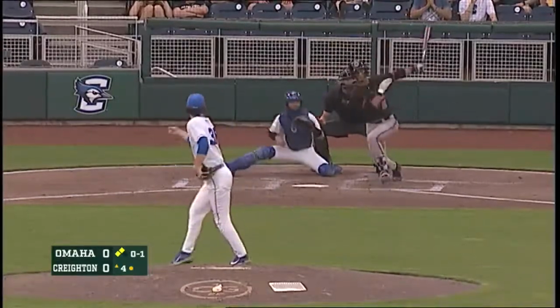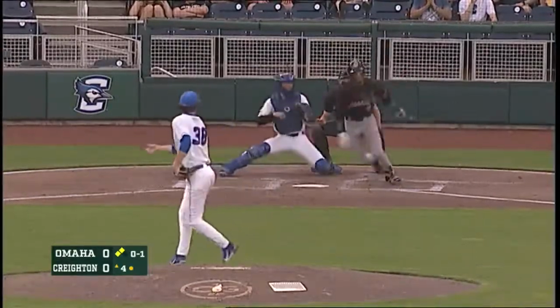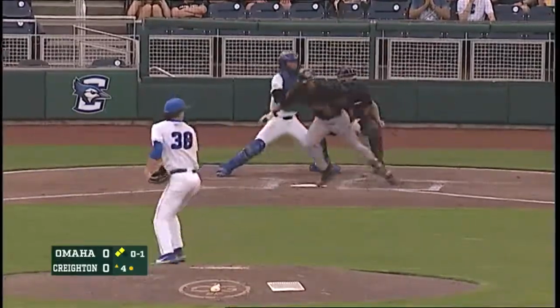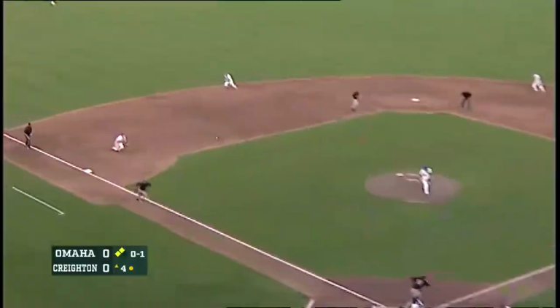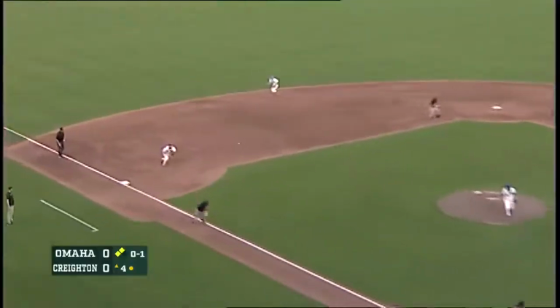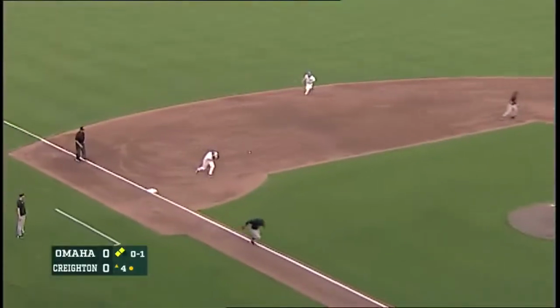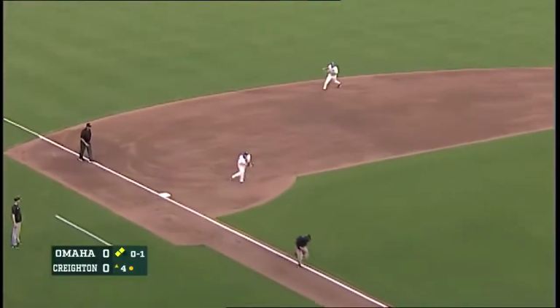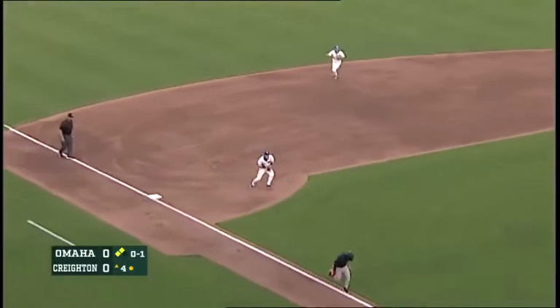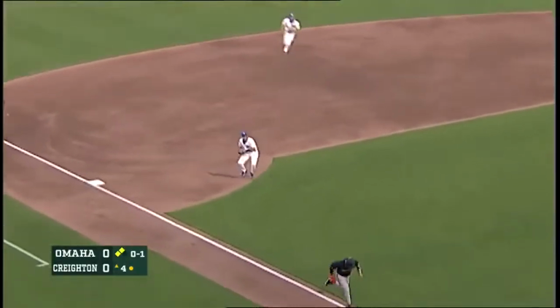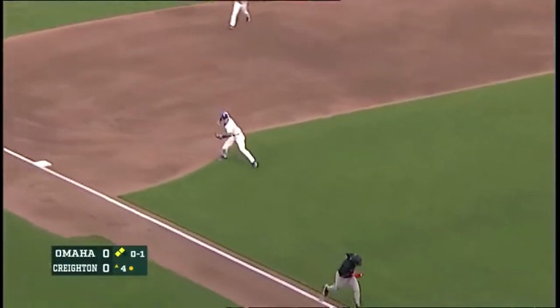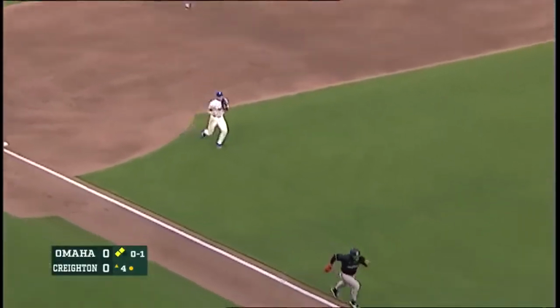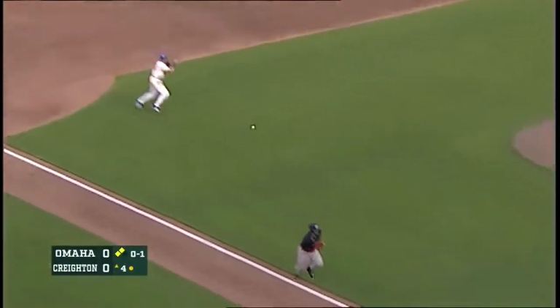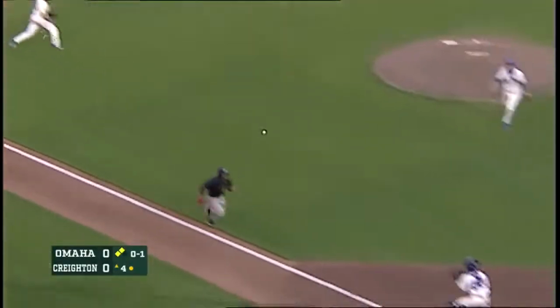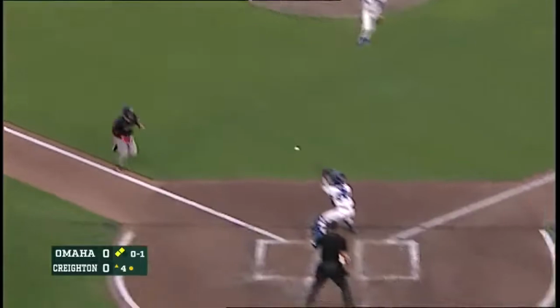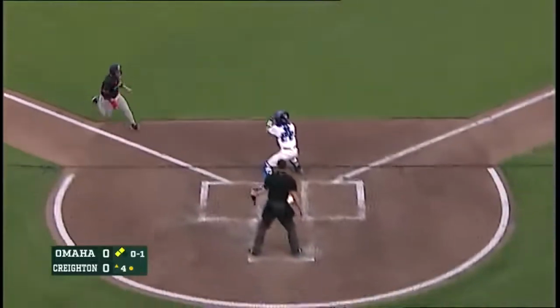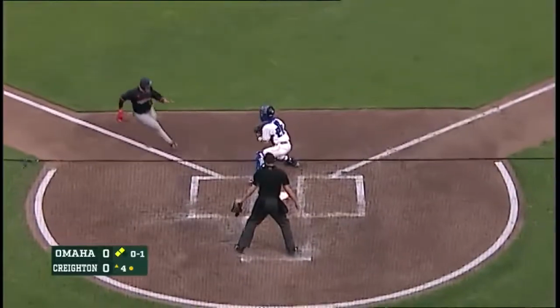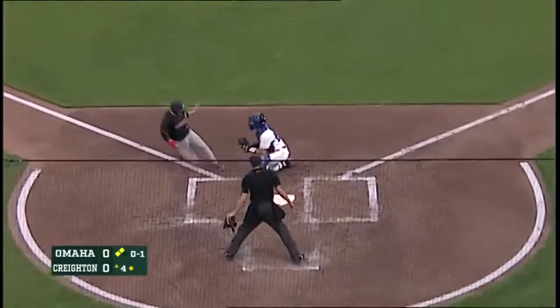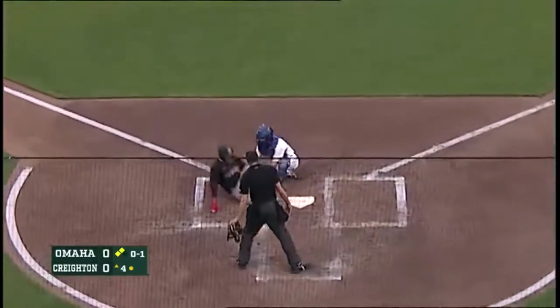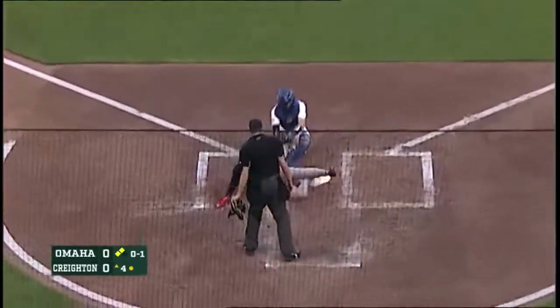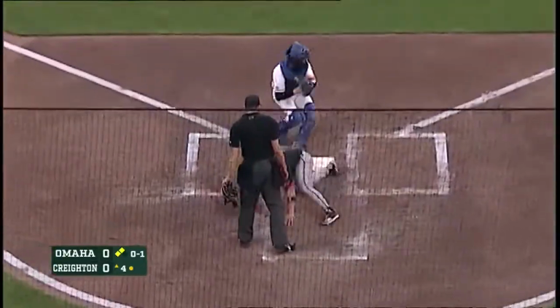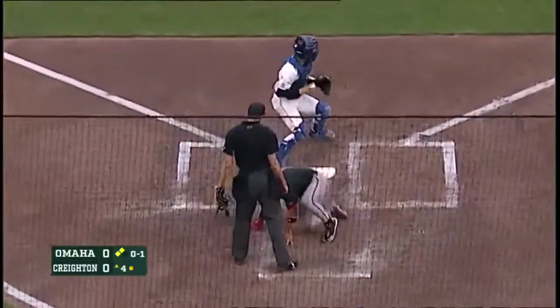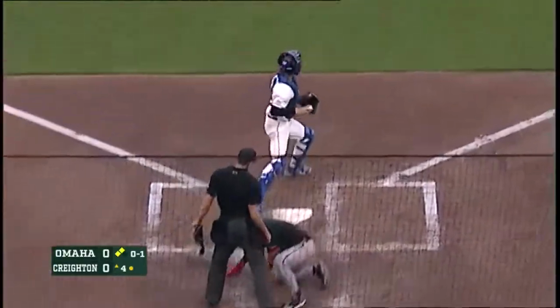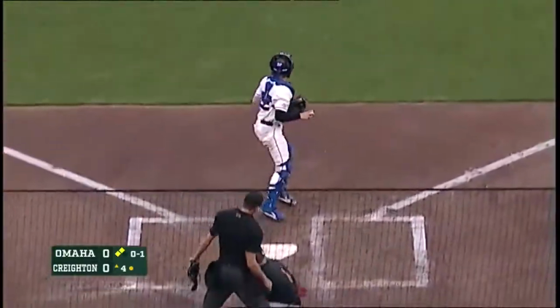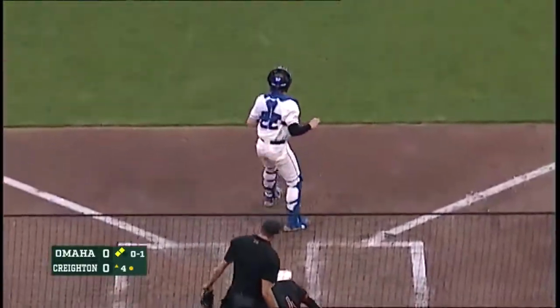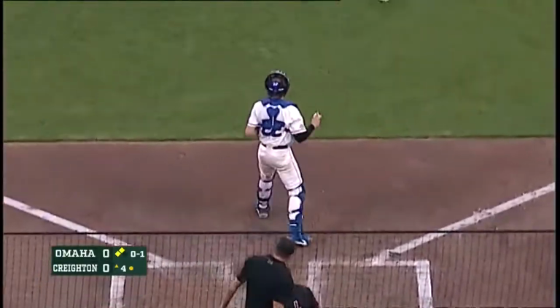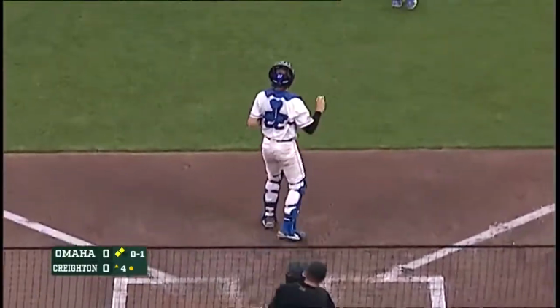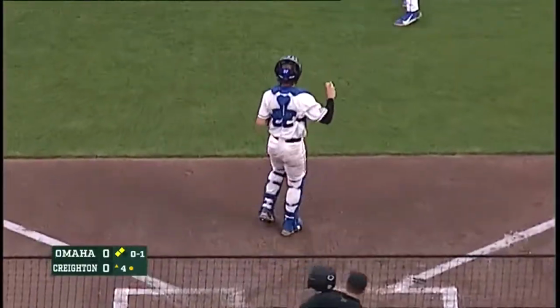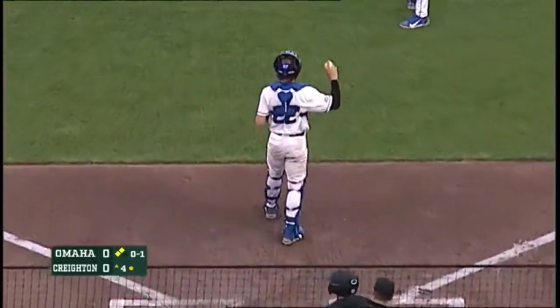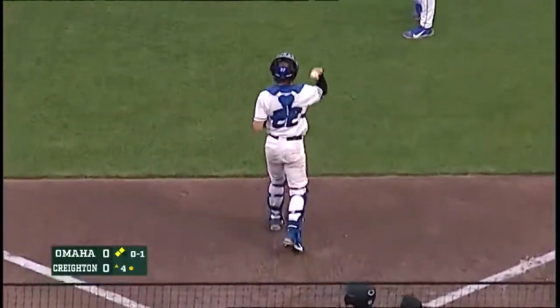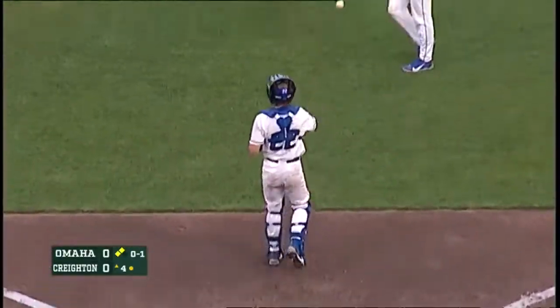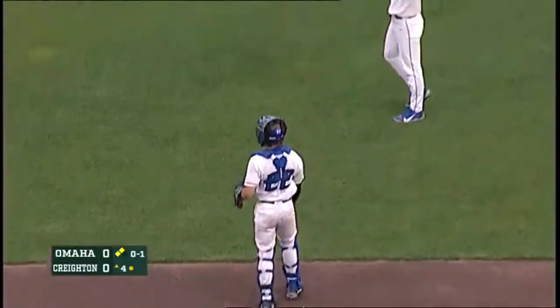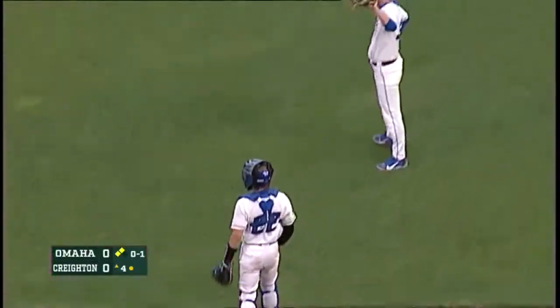The 0-1 rolled. And the play will come home. Lazario is going to be out. Nice play by Kyle Hess.